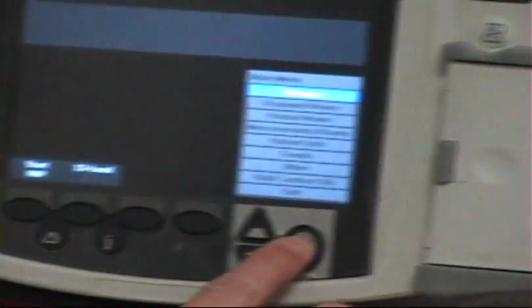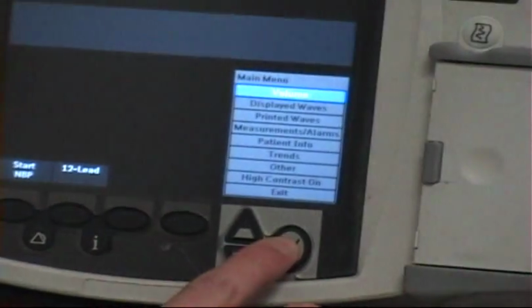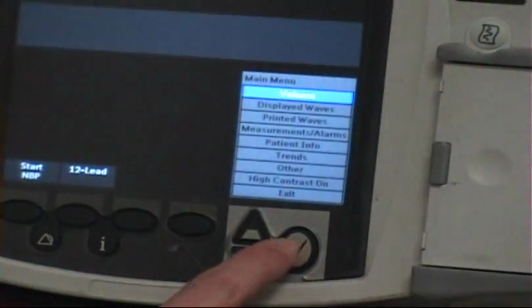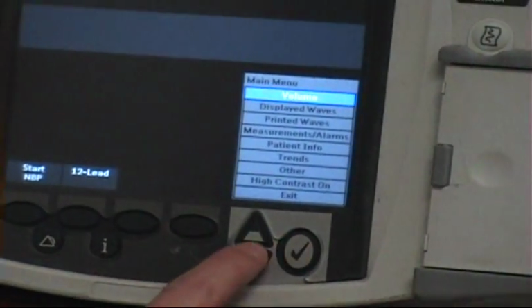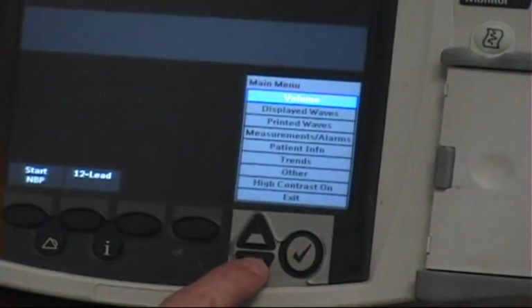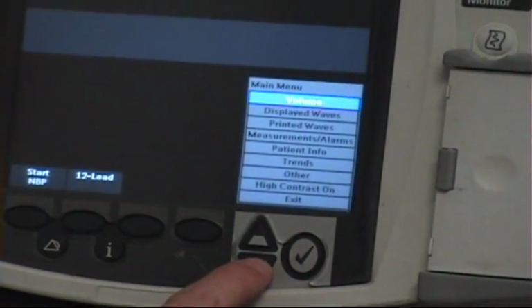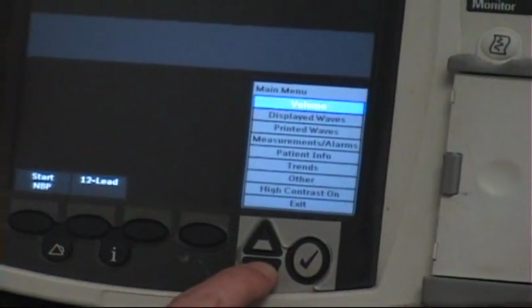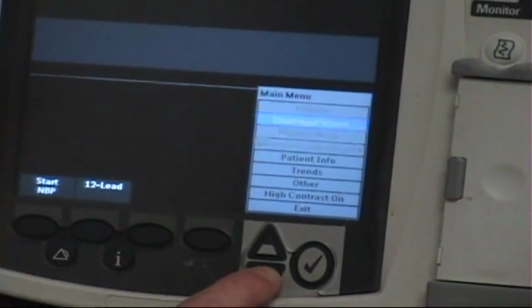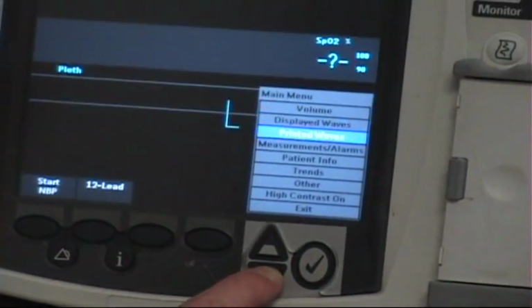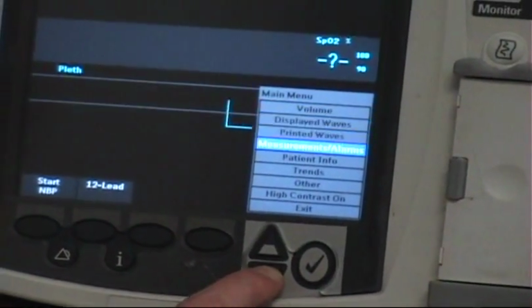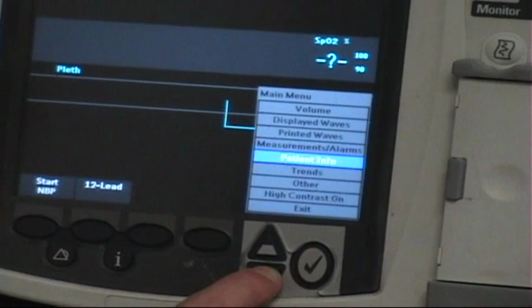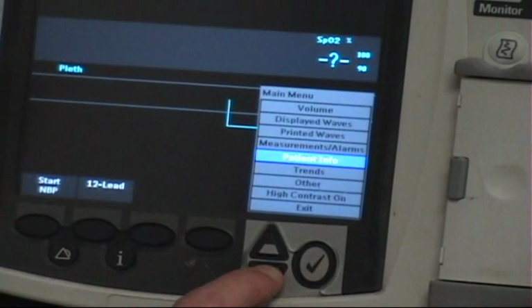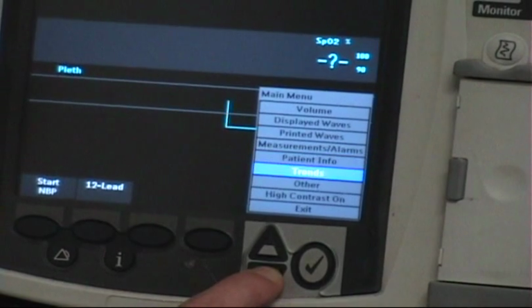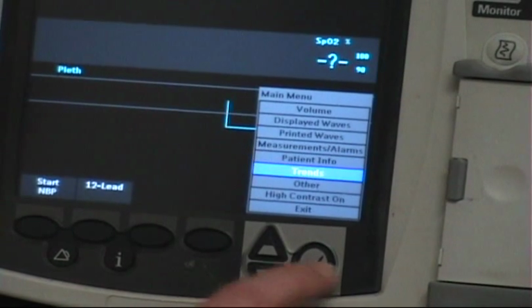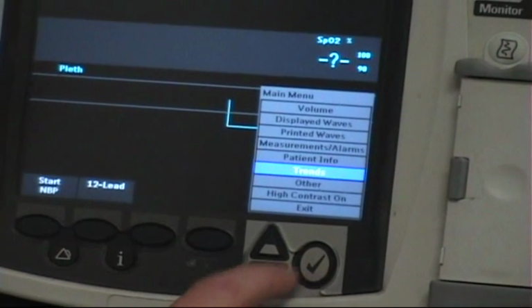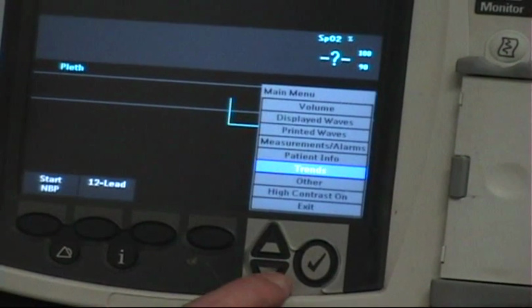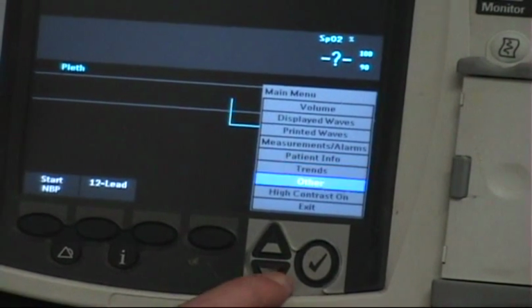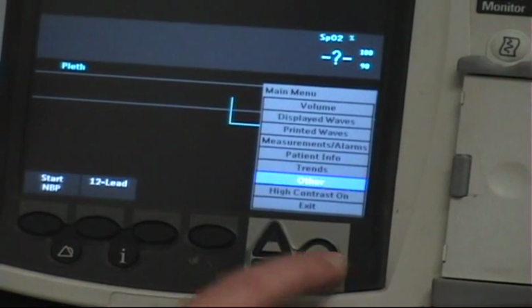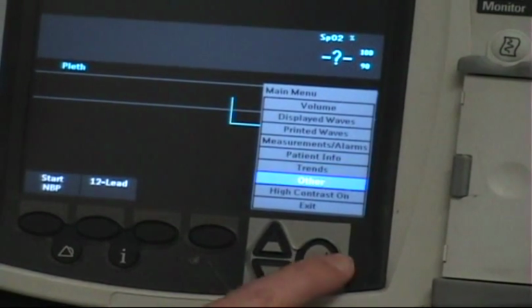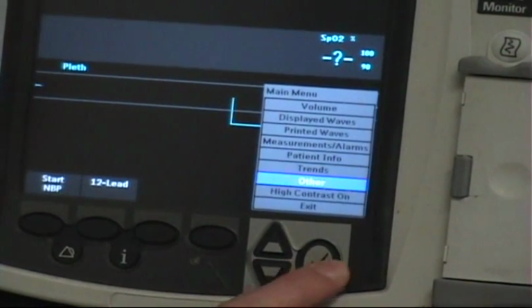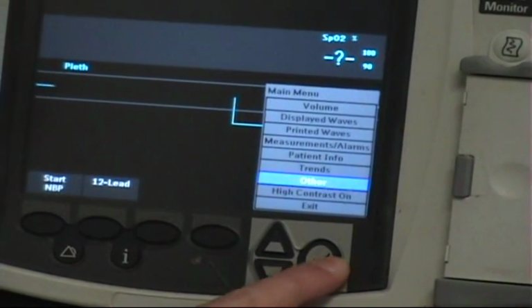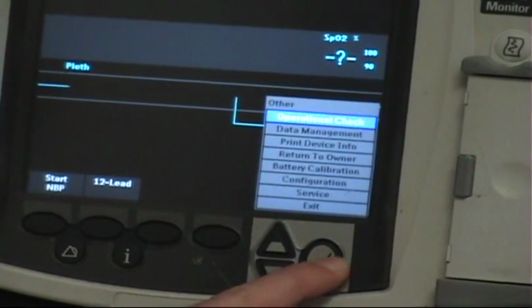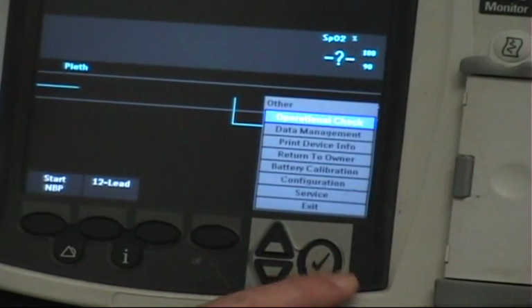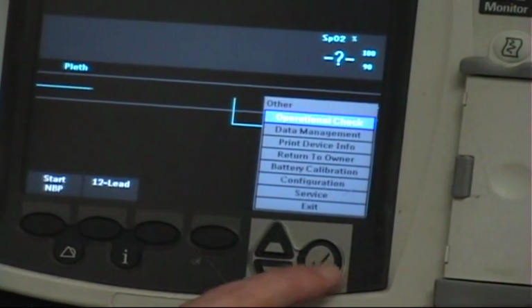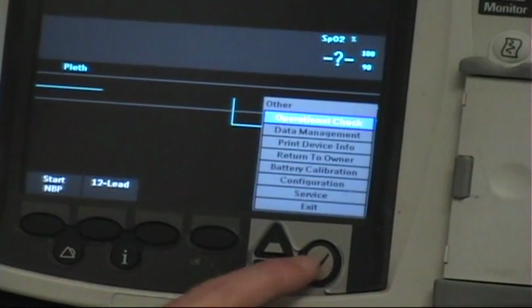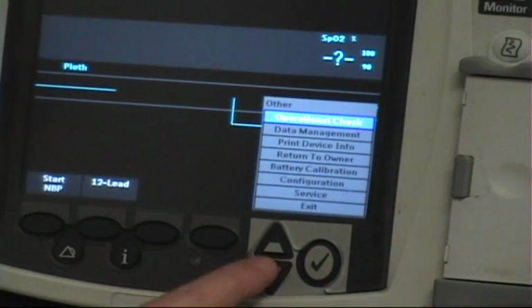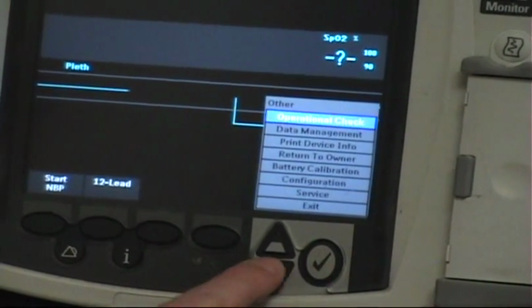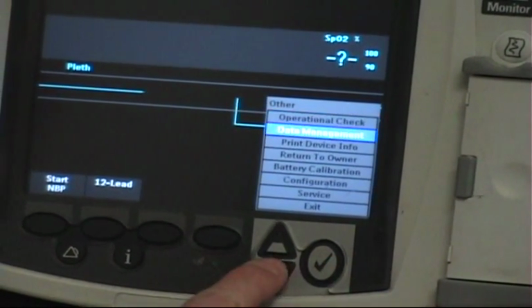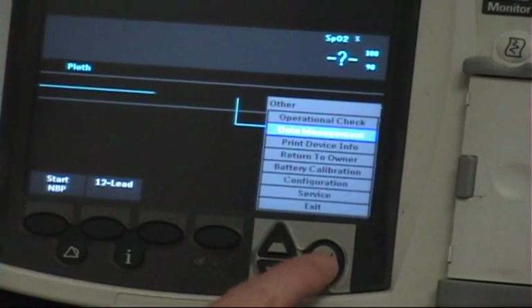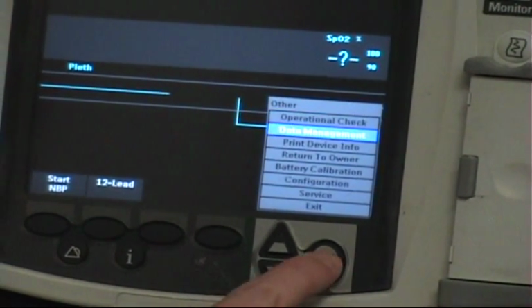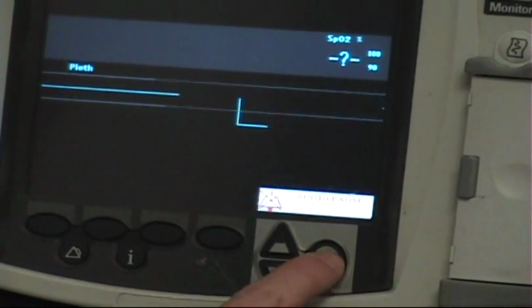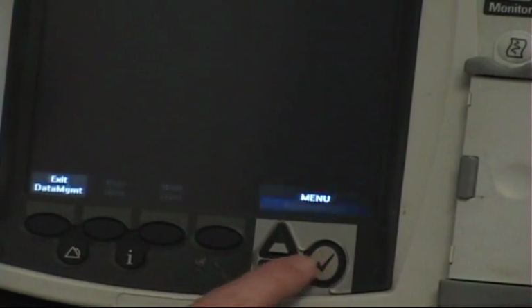Go ahead and select menu. Scroll down to Other, then select Data Management.